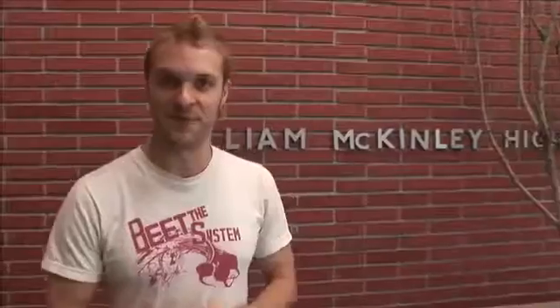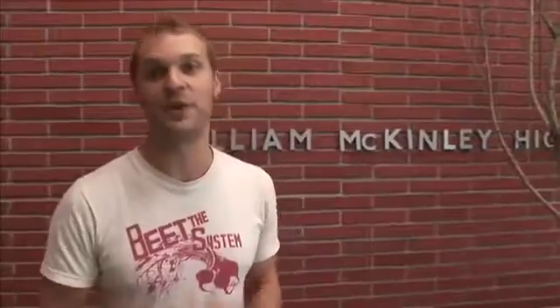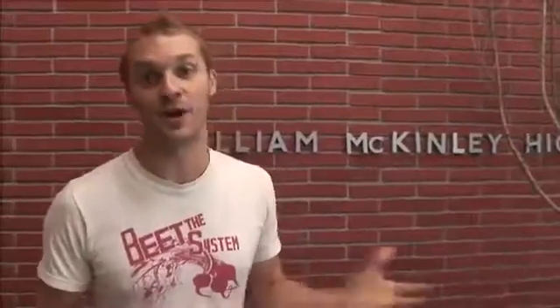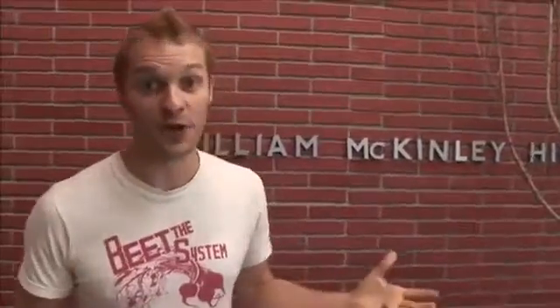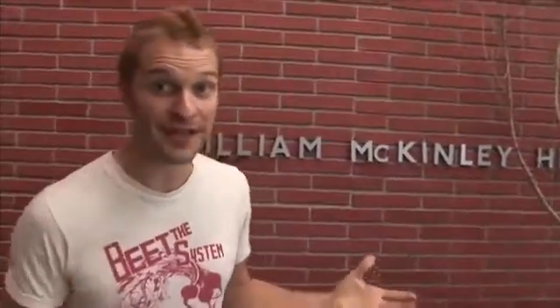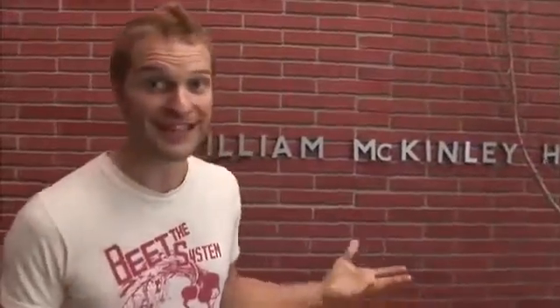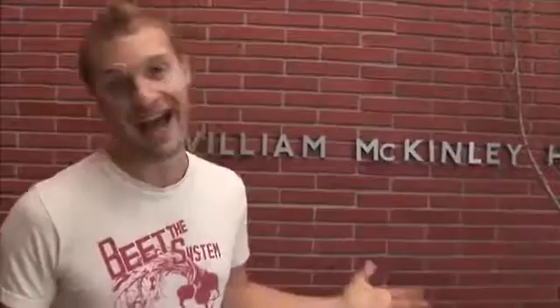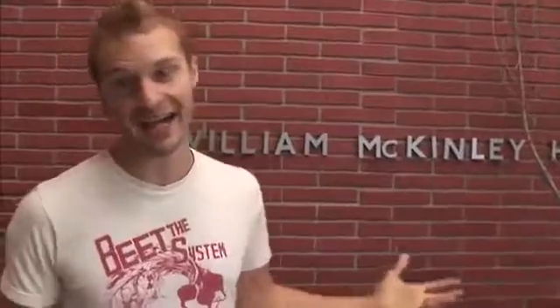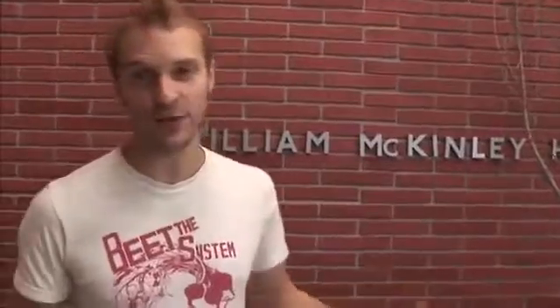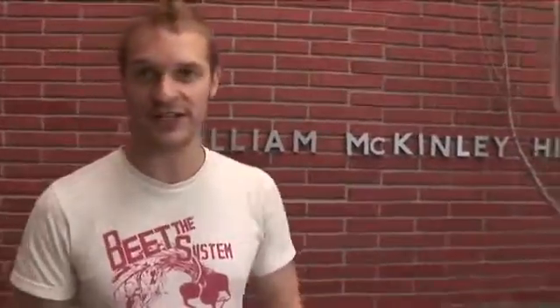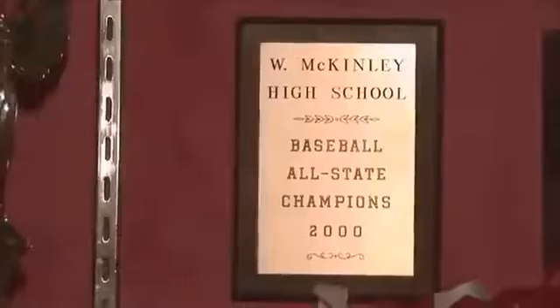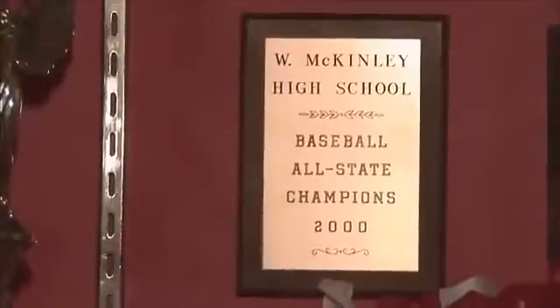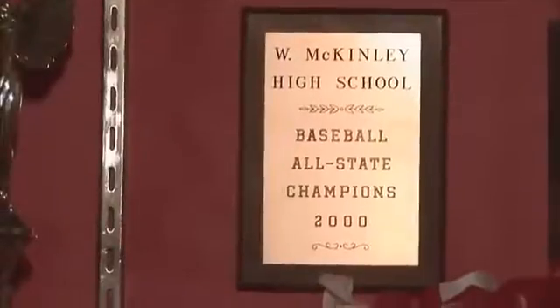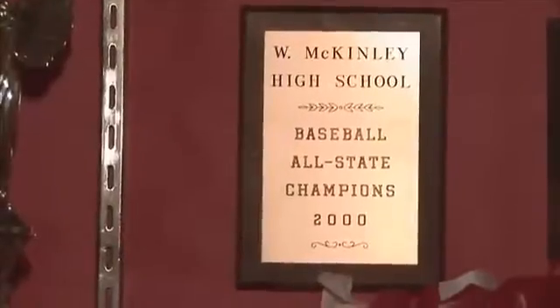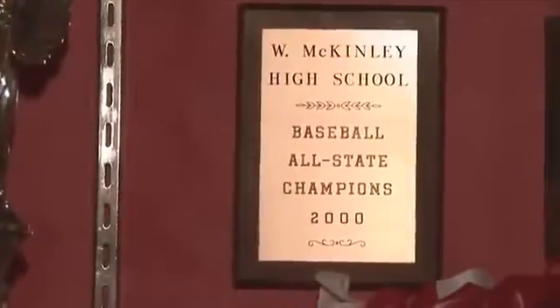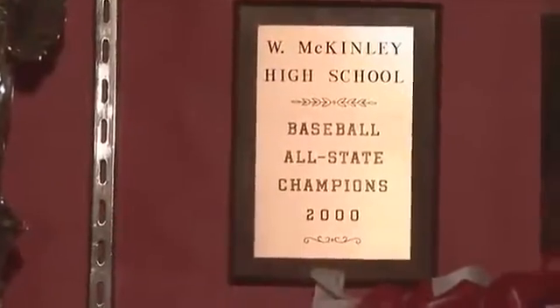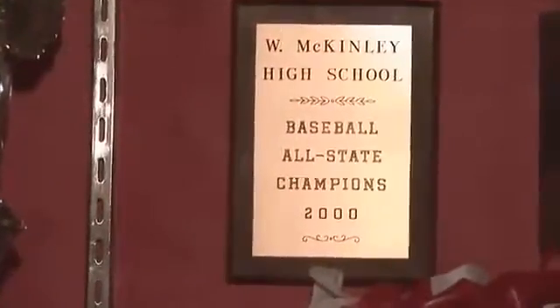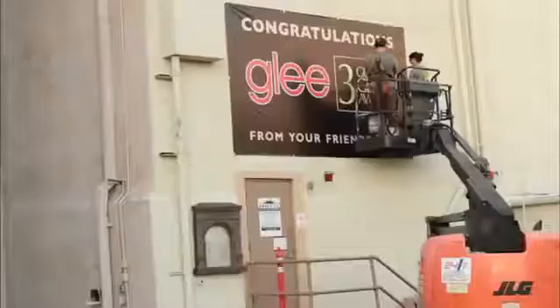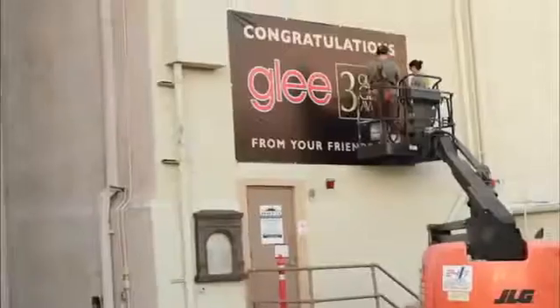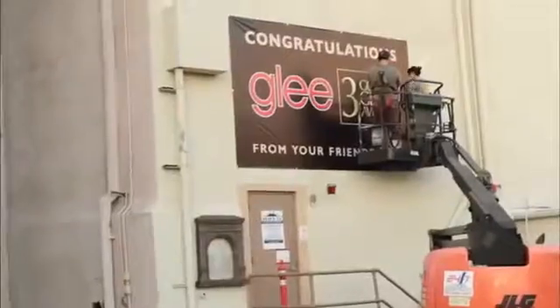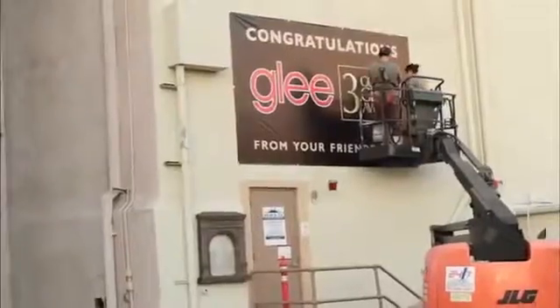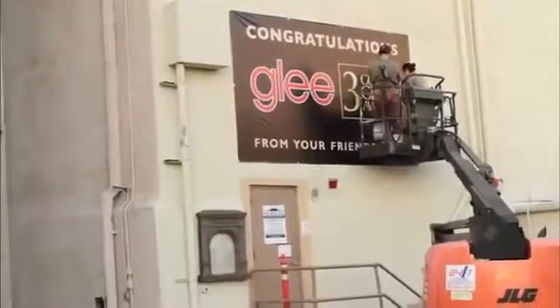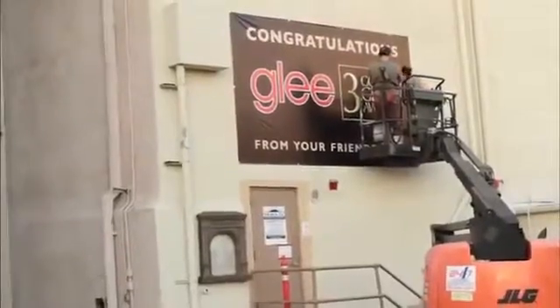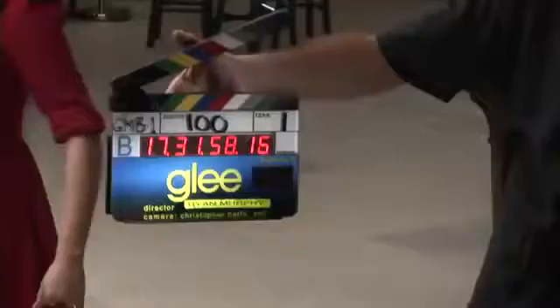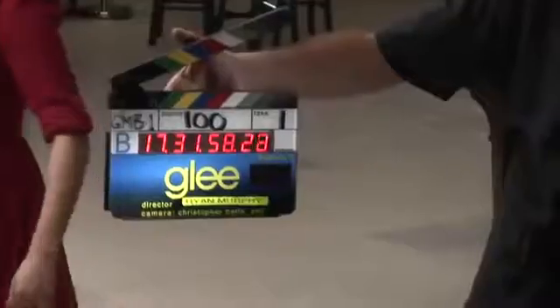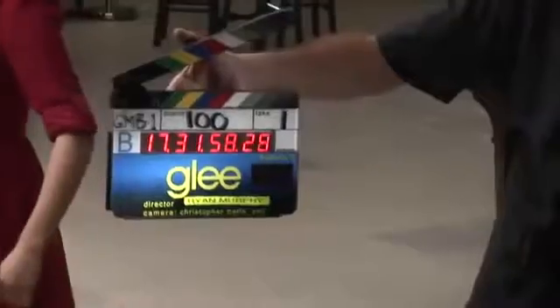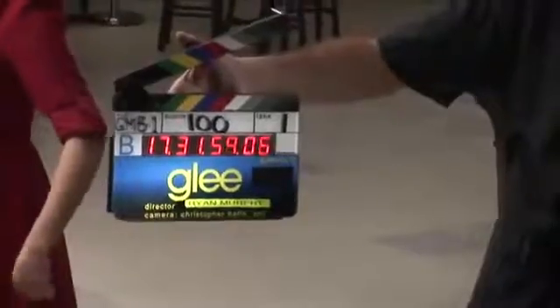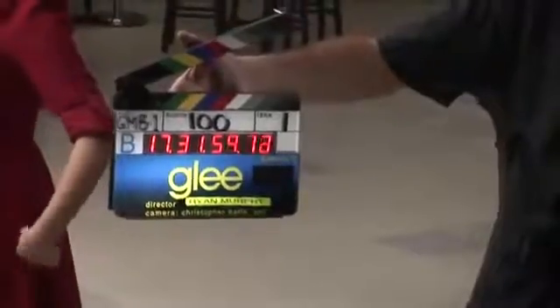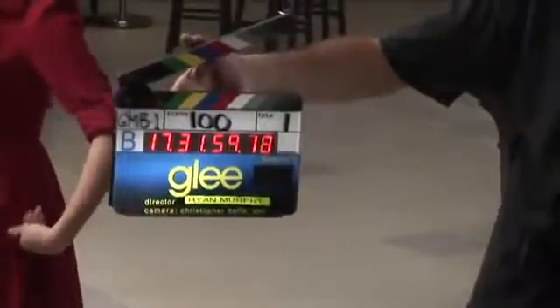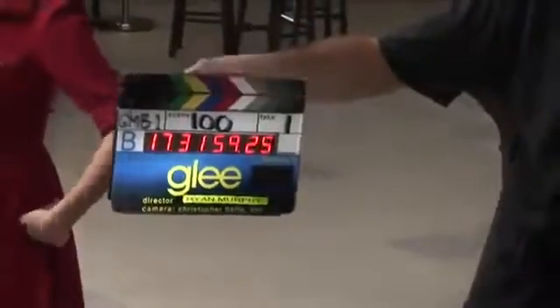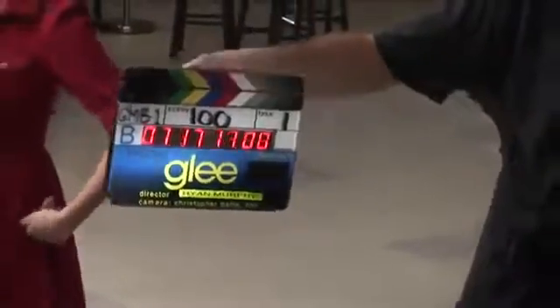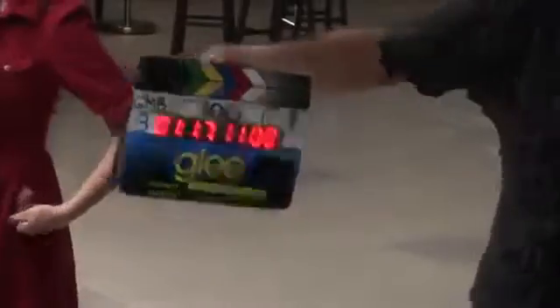Here we are at William McKinley High, which is an actual set on the Paramount lot where they film all the episodes of Glee.